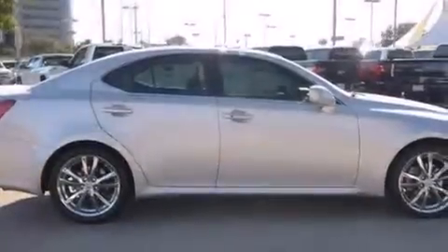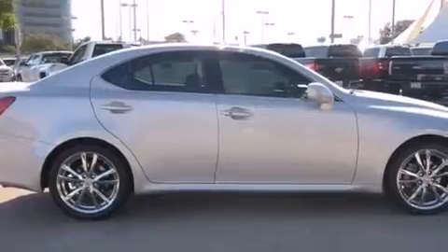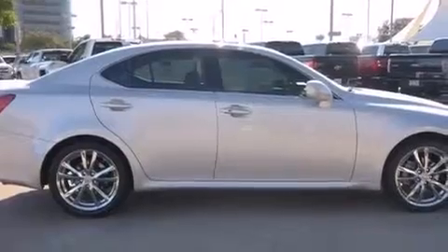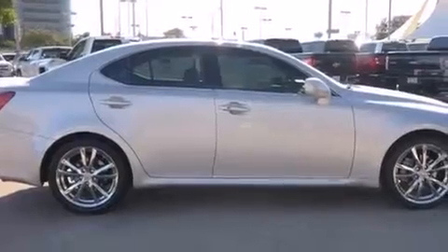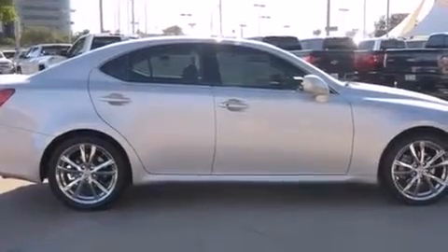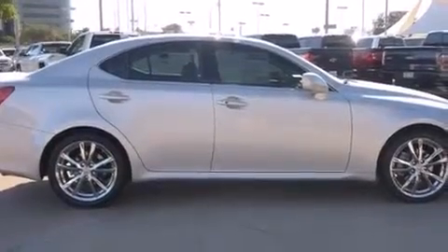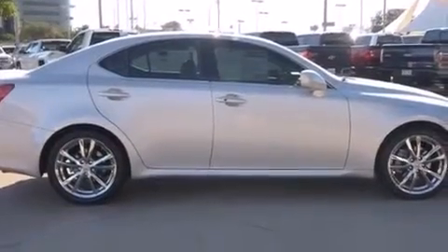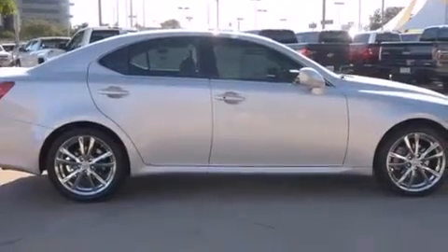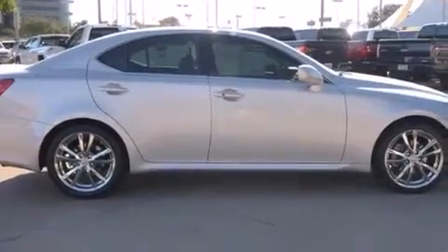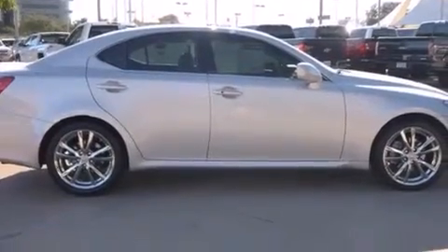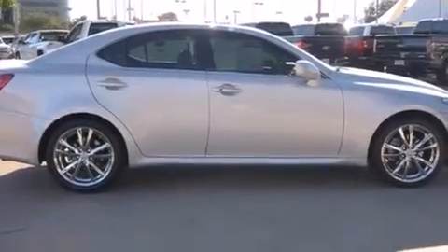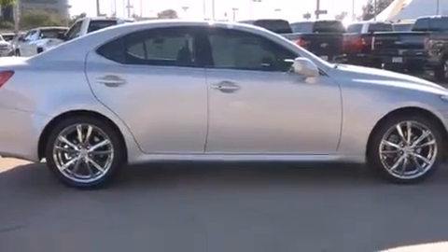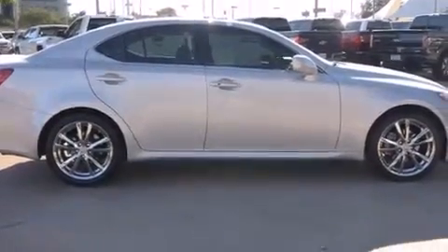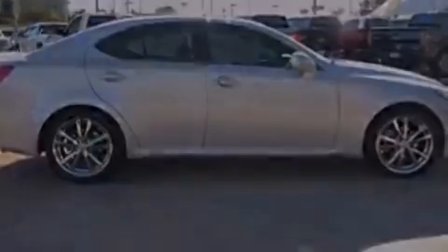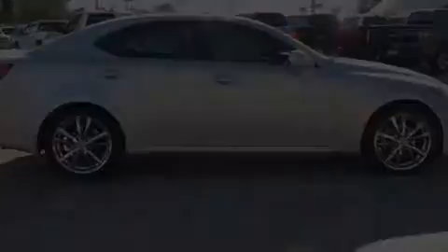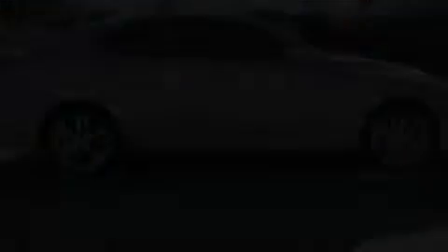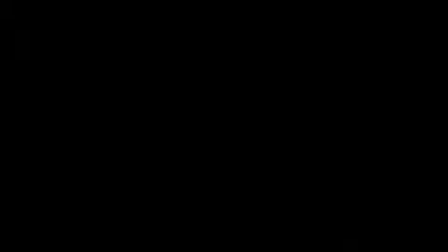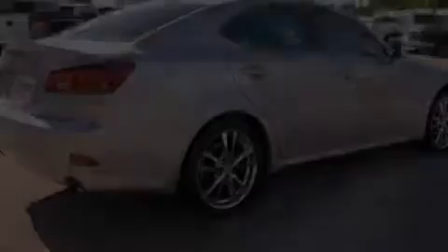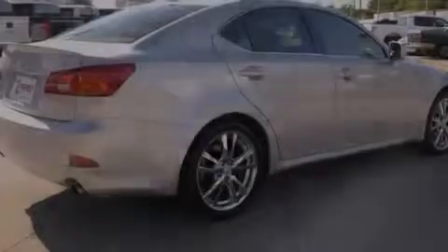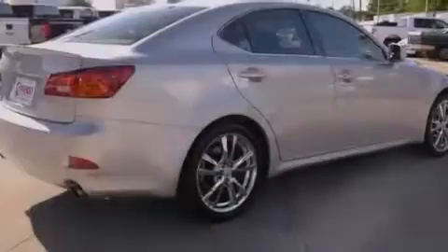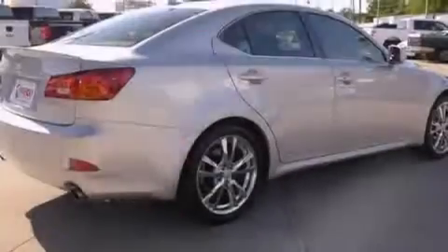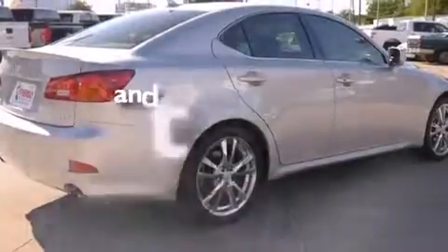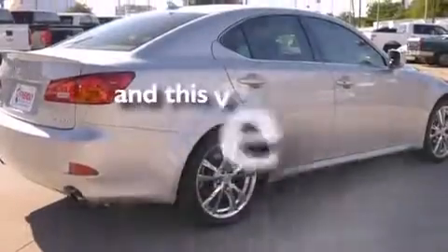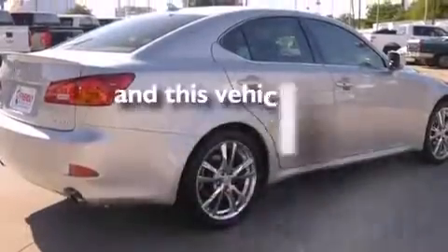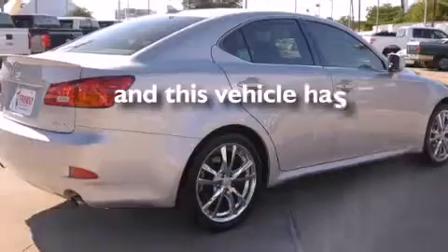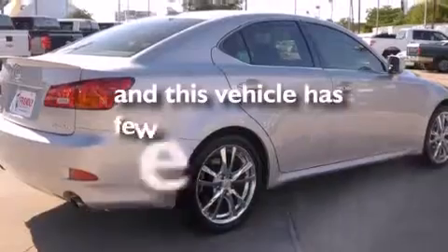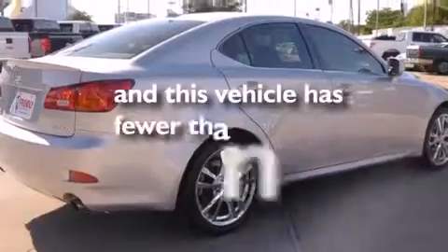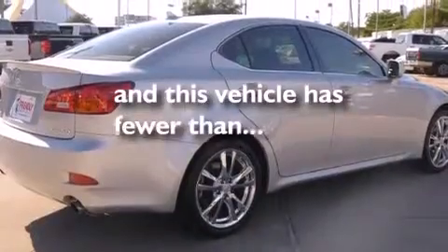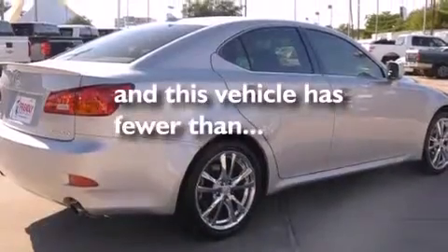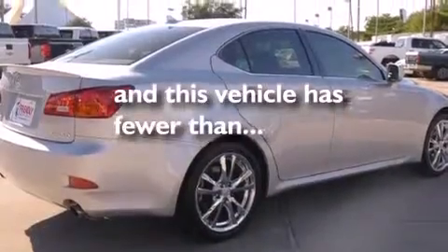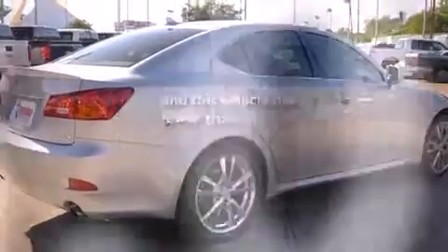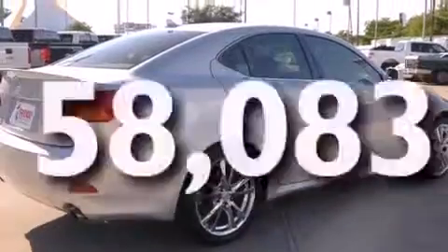Additional features include cruise control, an auto dimming rear view mirror, and fog lamps. This vehicle has less than 59,000 miles.